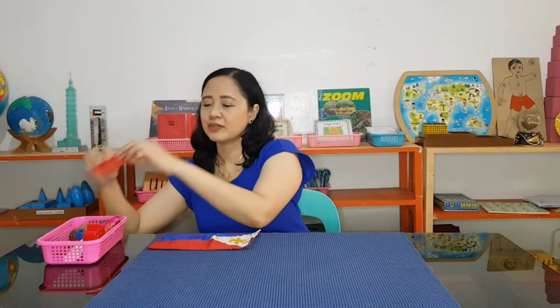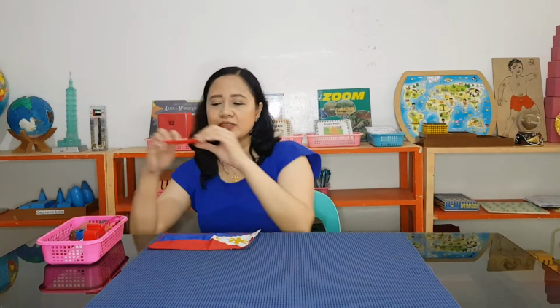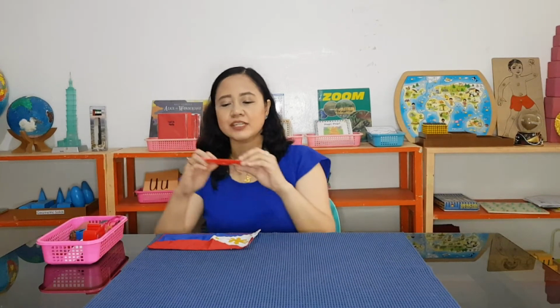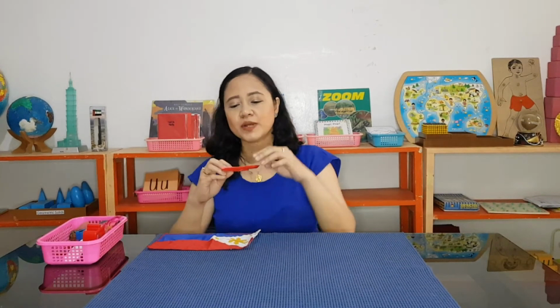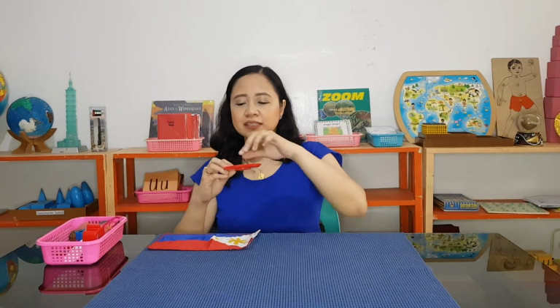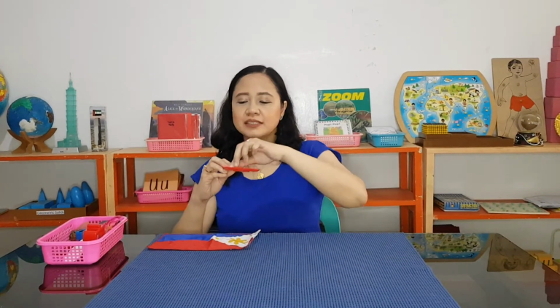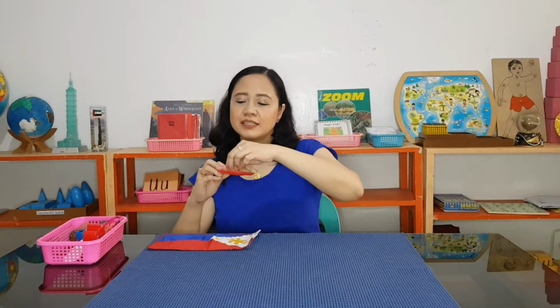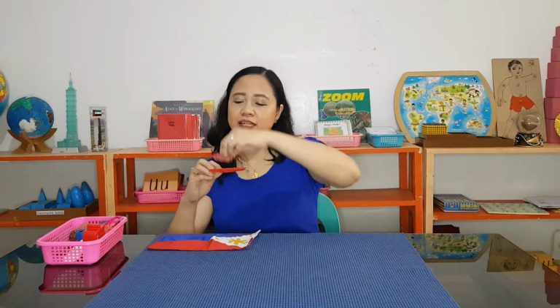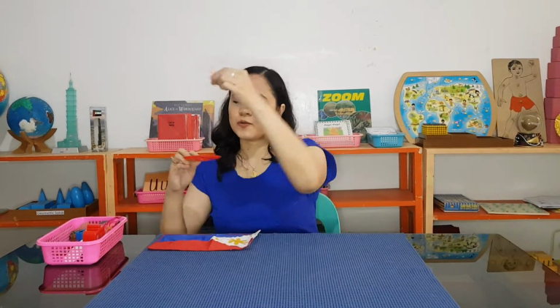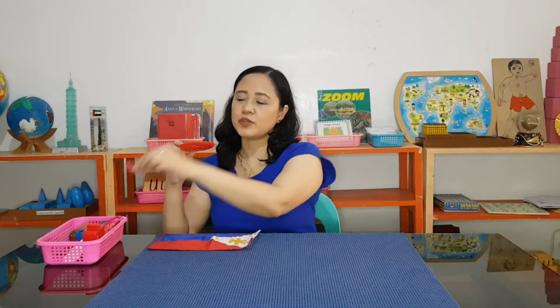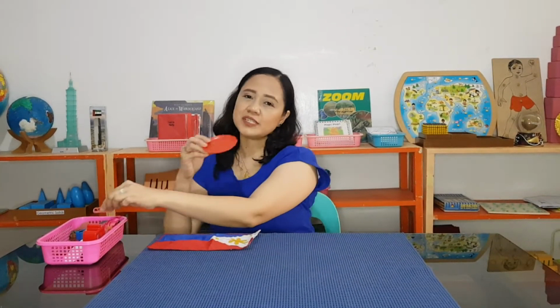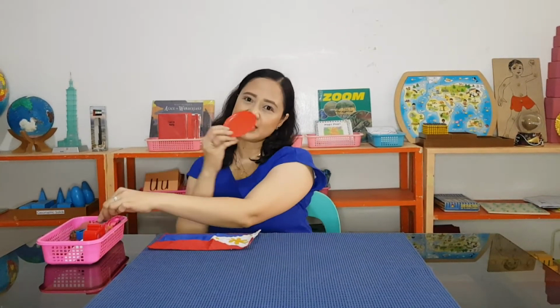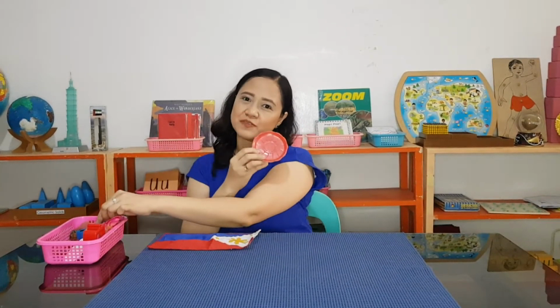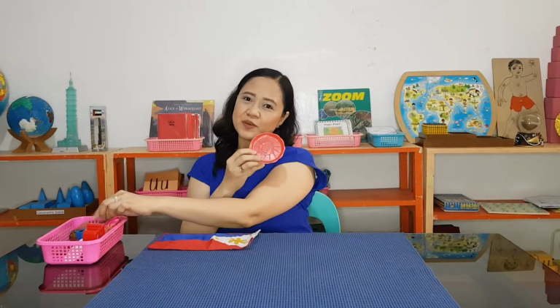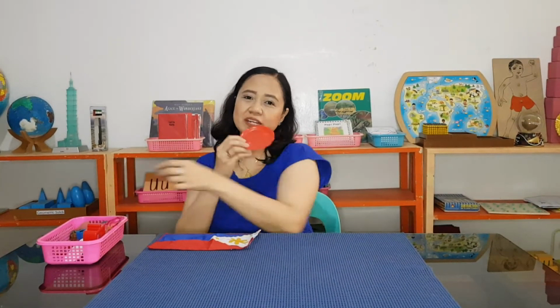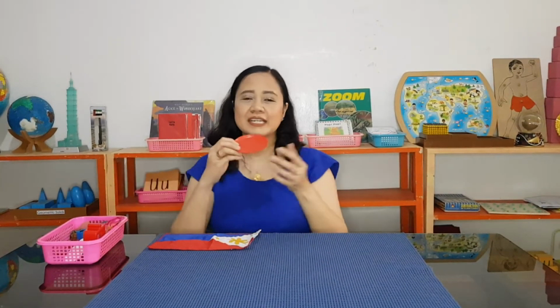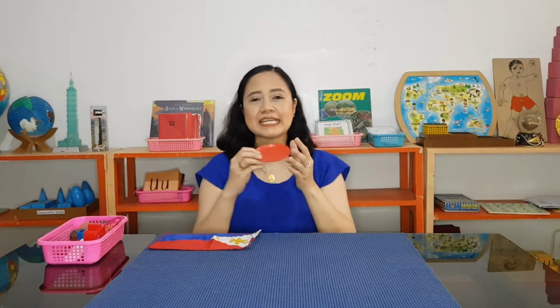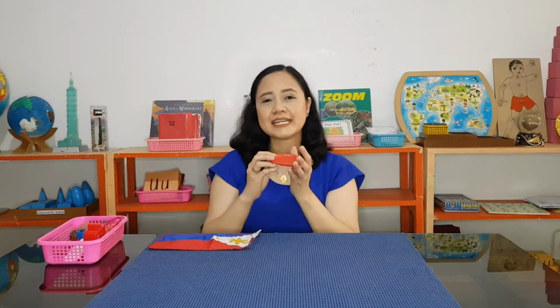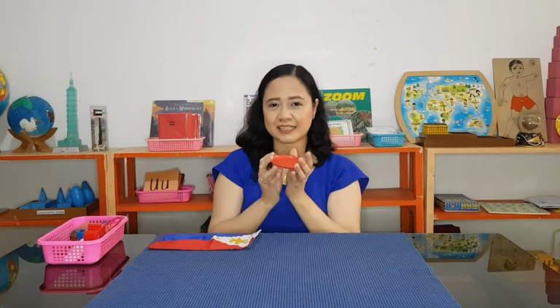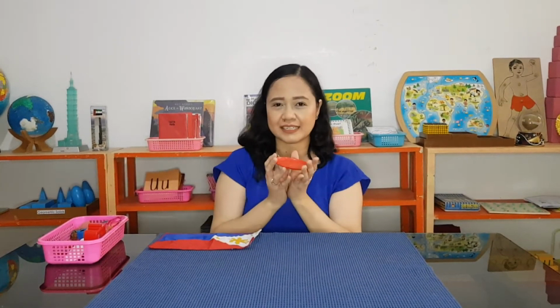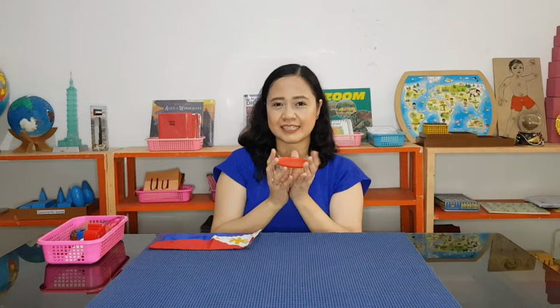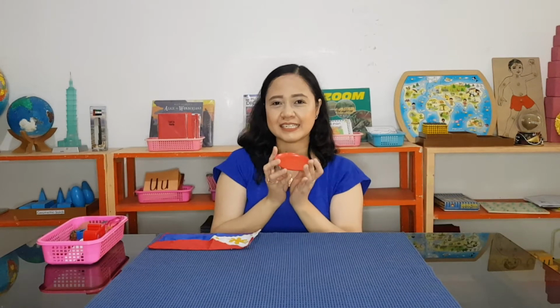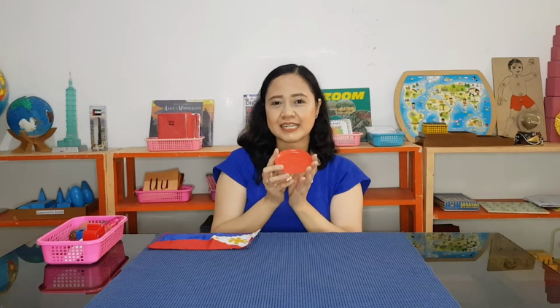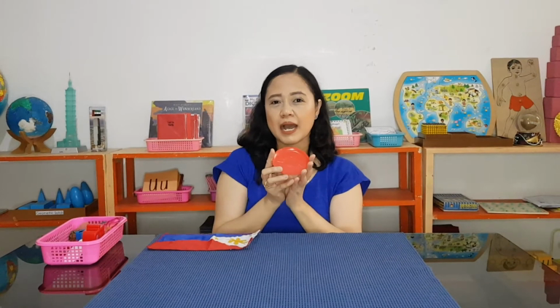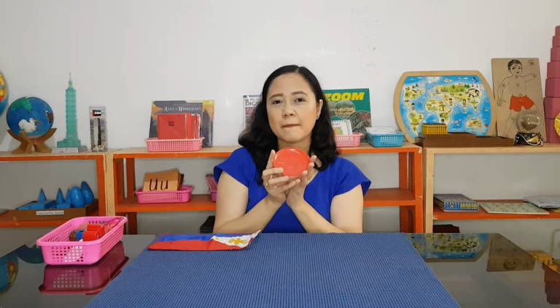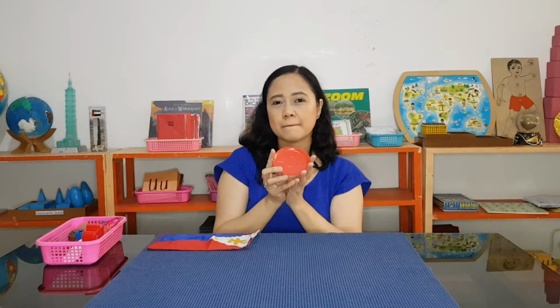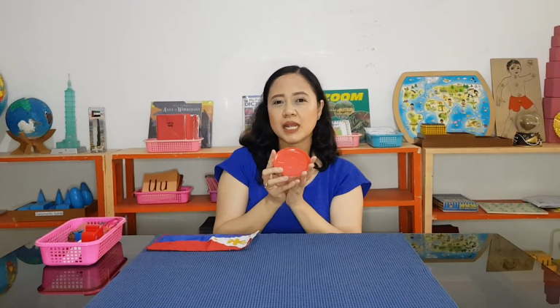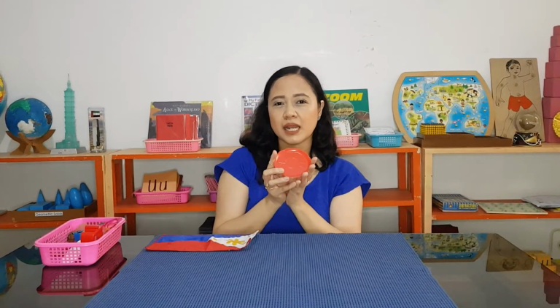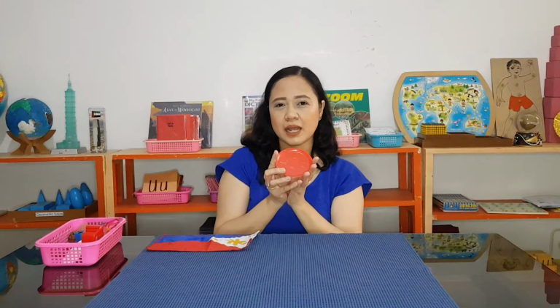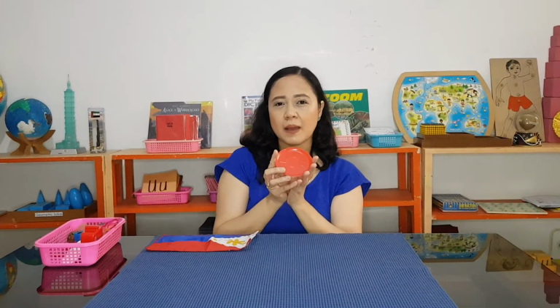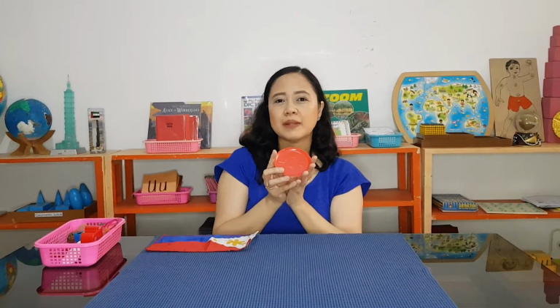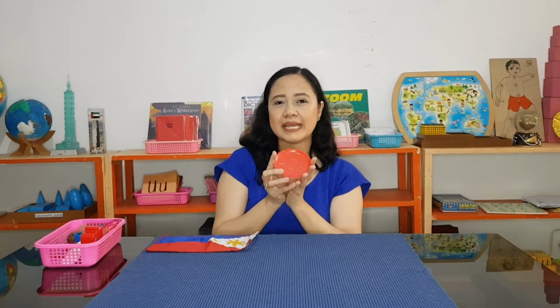This one, we use this for eating. This is a plate.